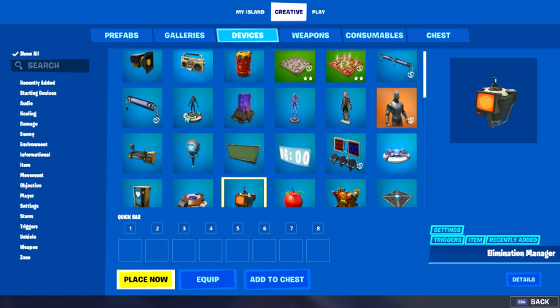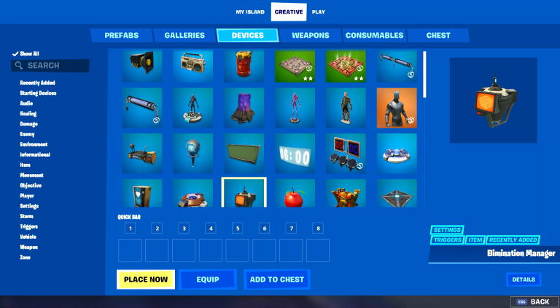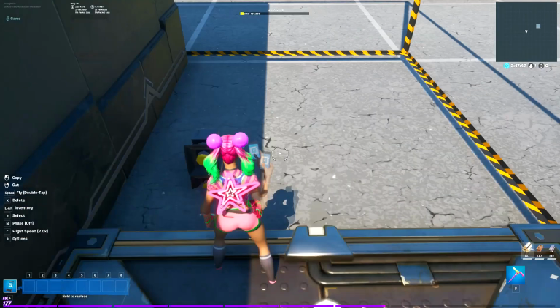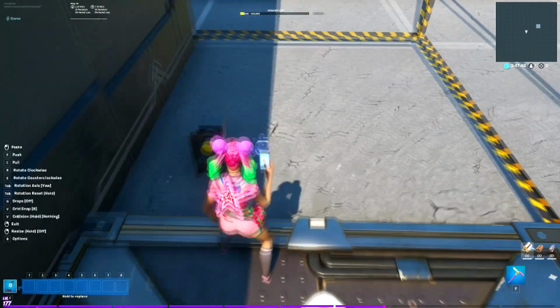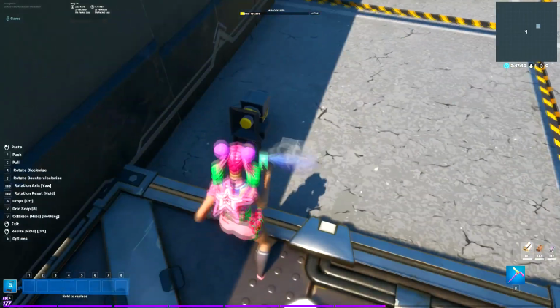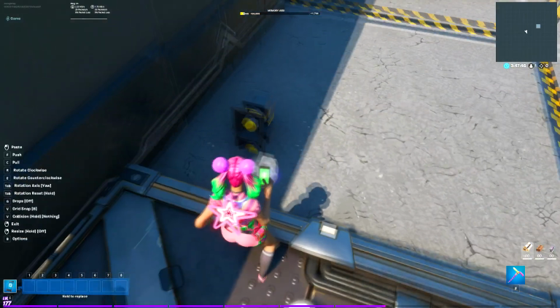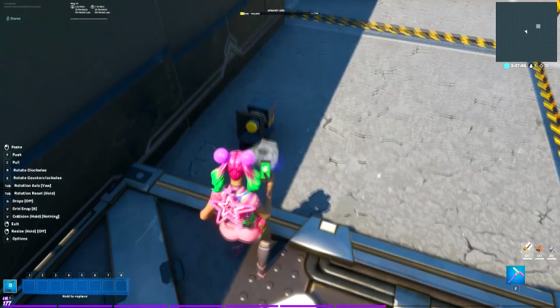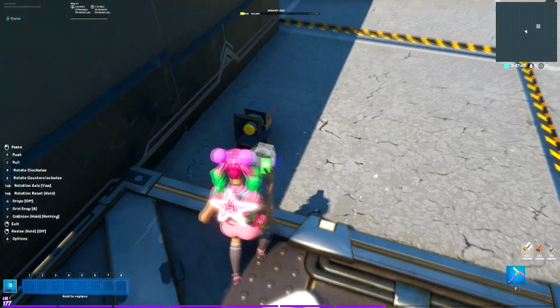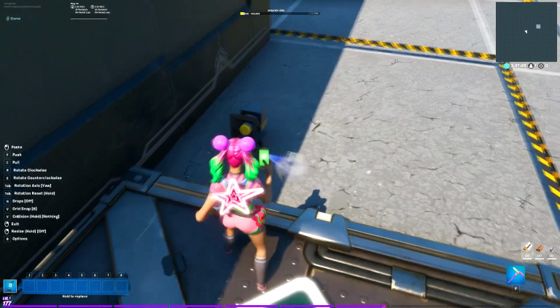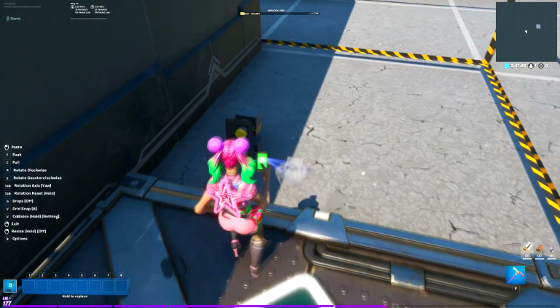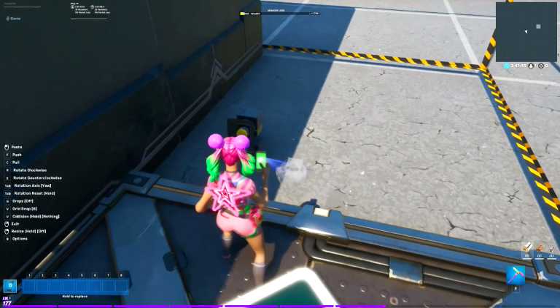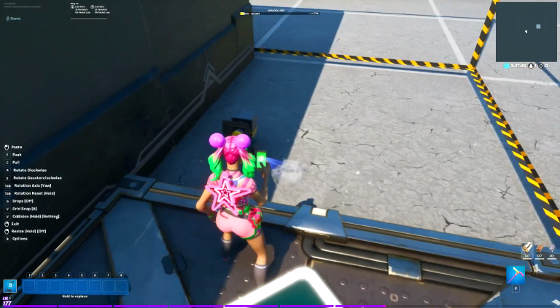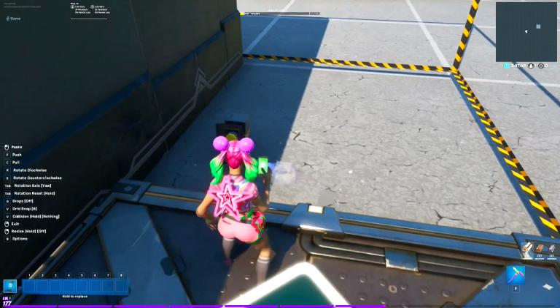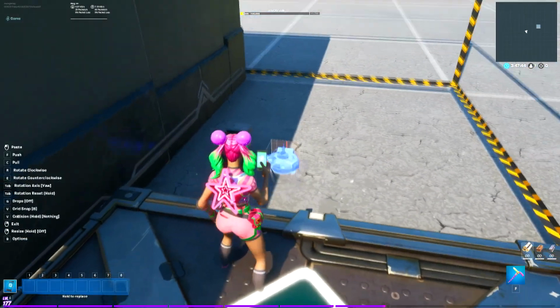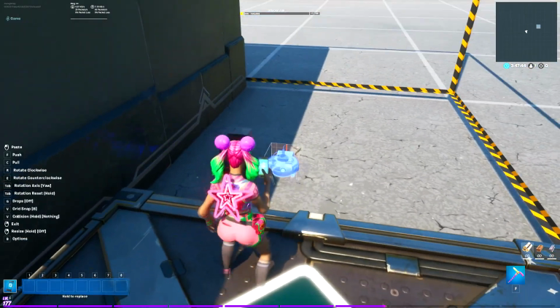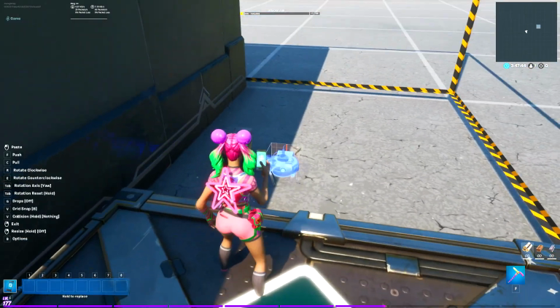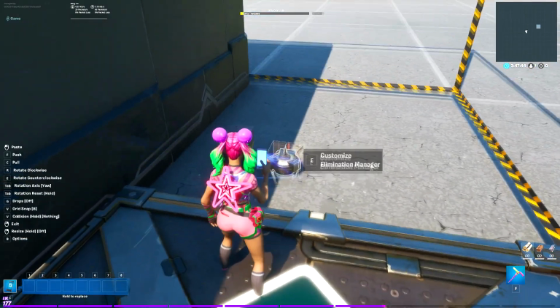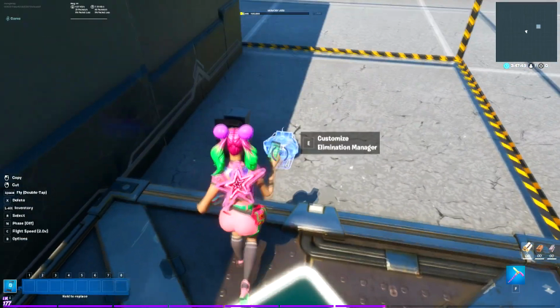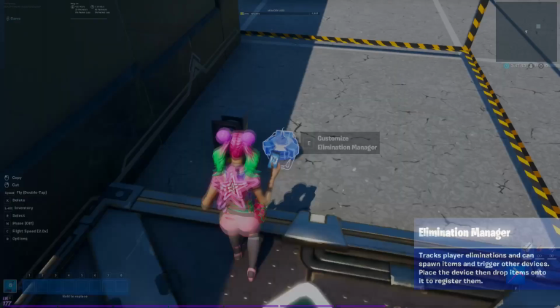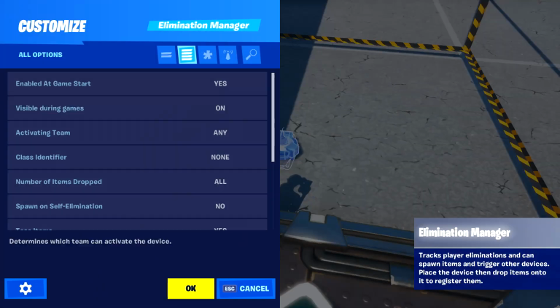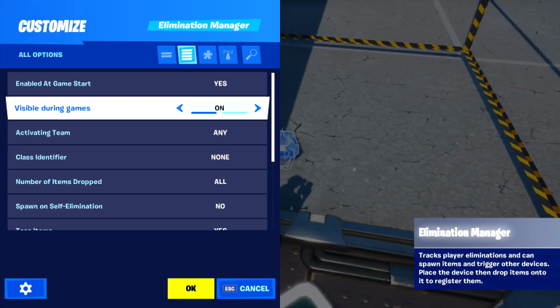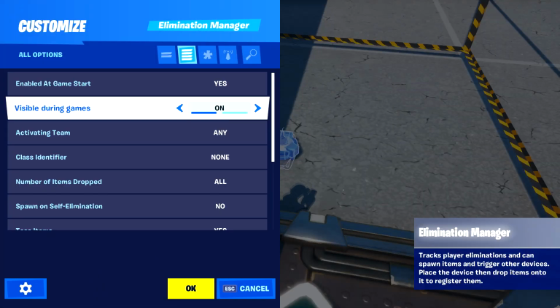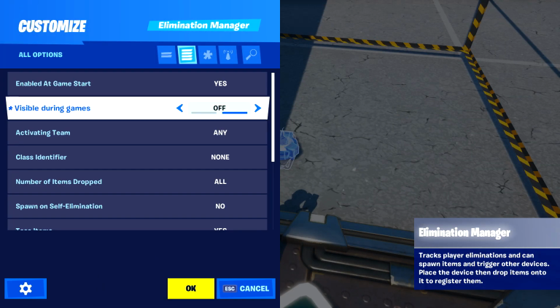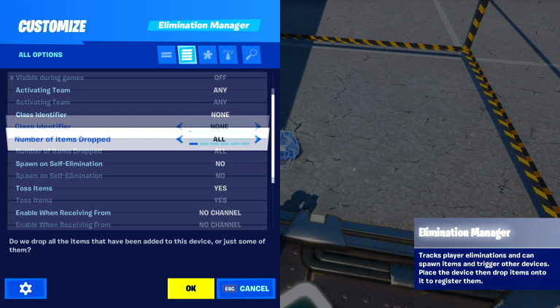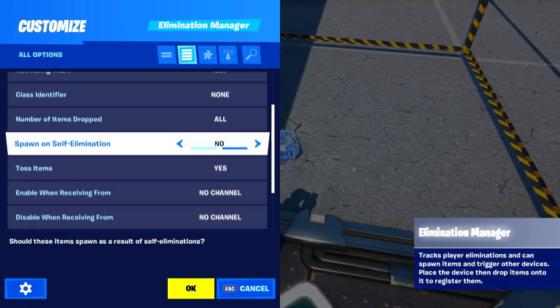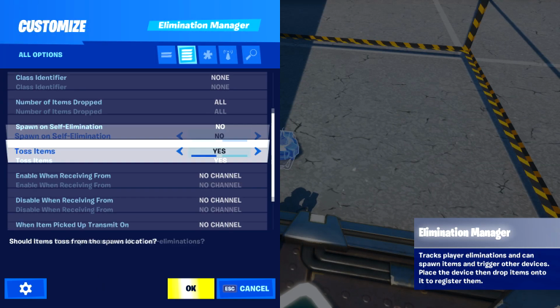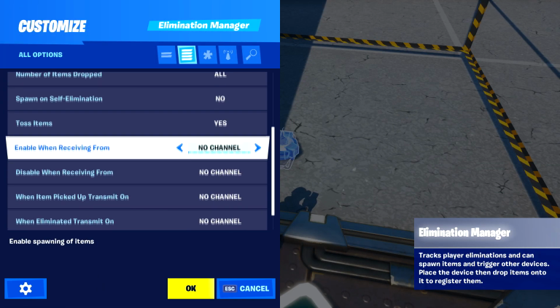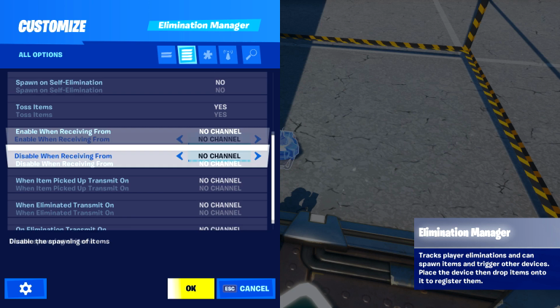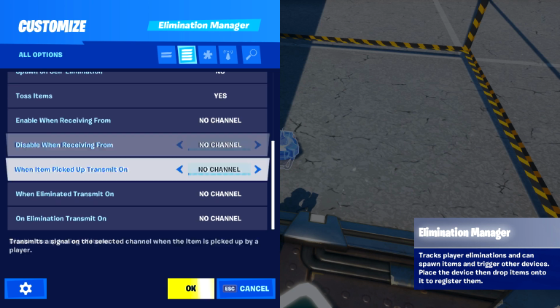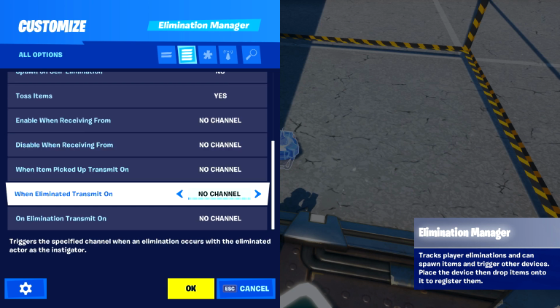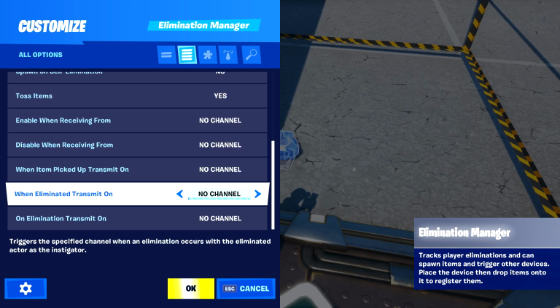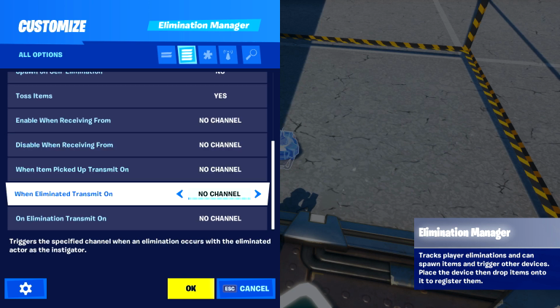Now I take the elimination manager. Make sure it's invisible, and make sure when I'm eliminated it transmits on channel two.